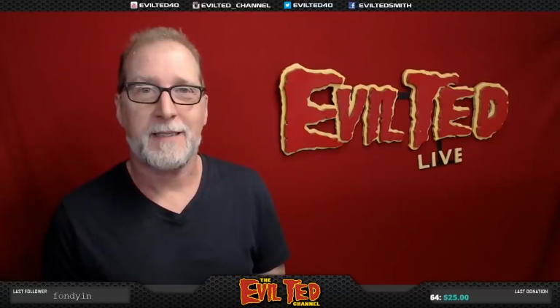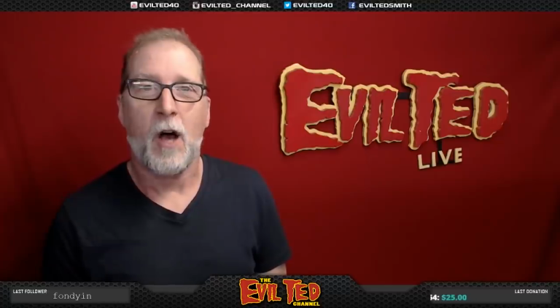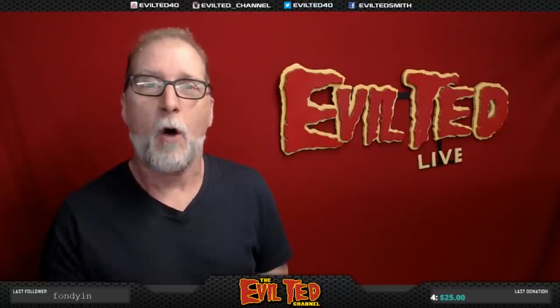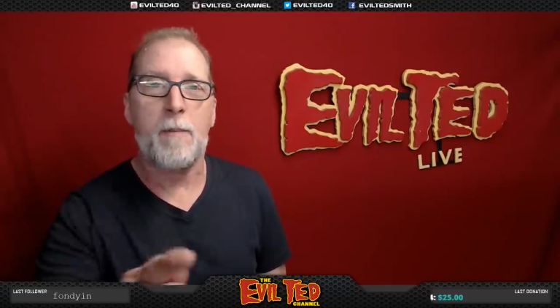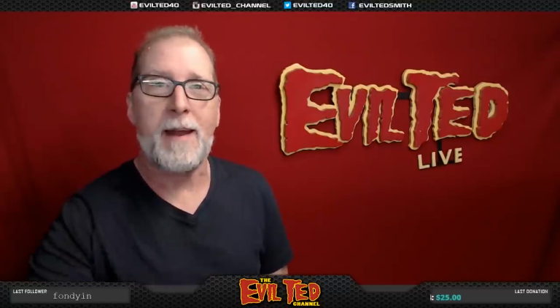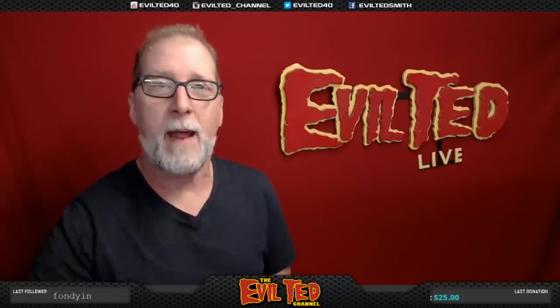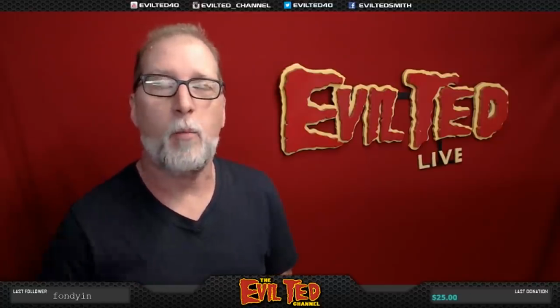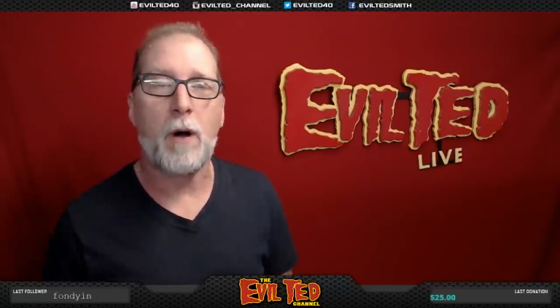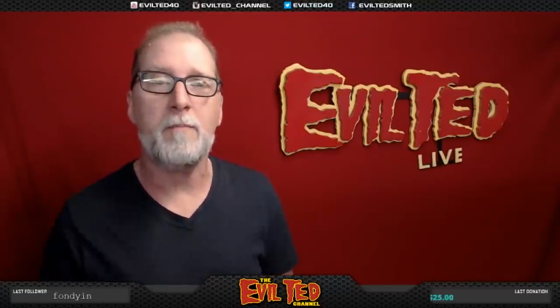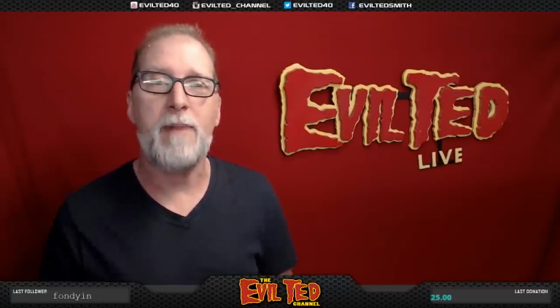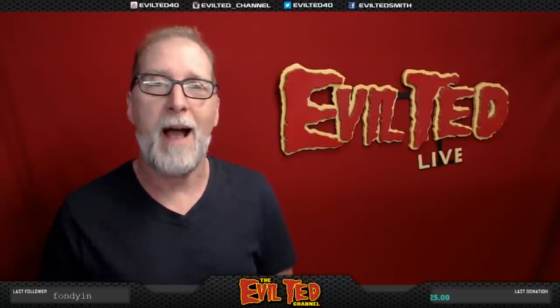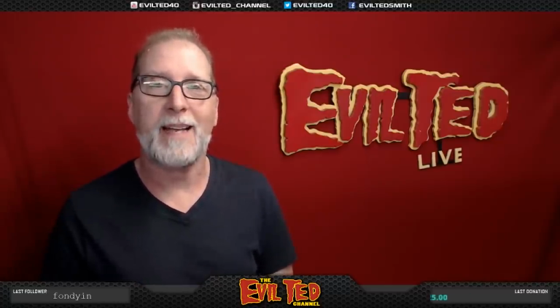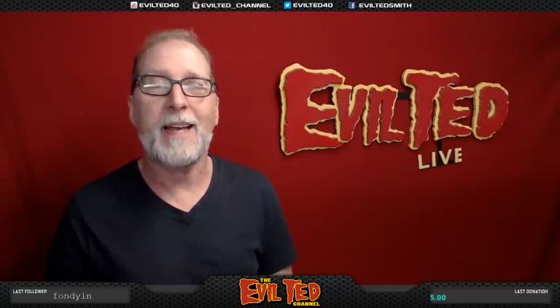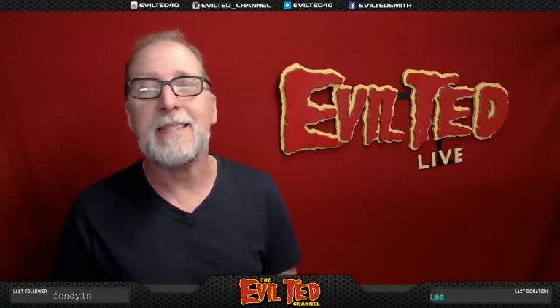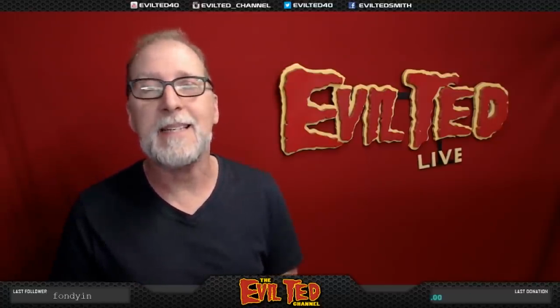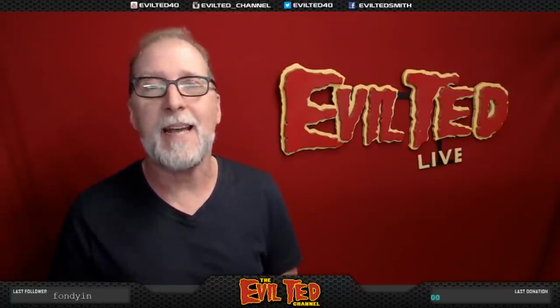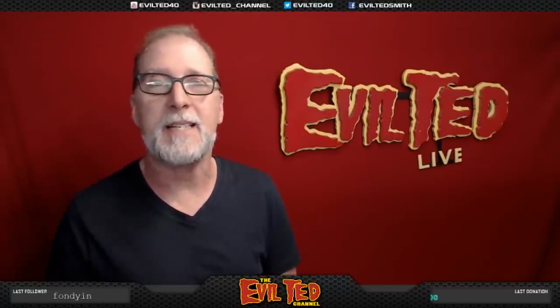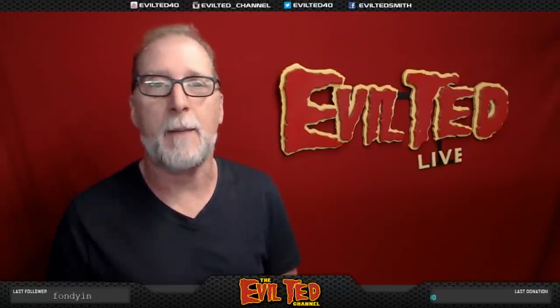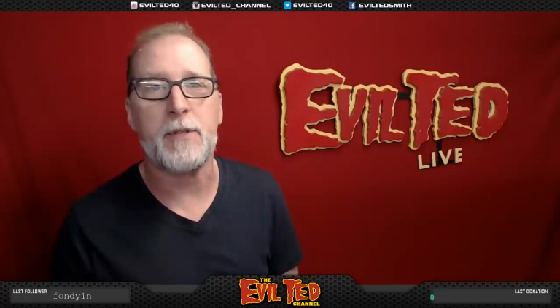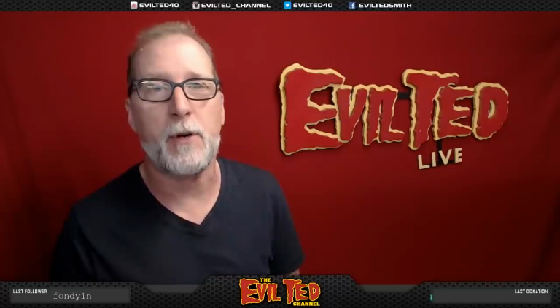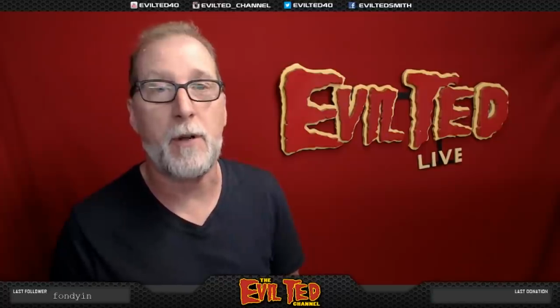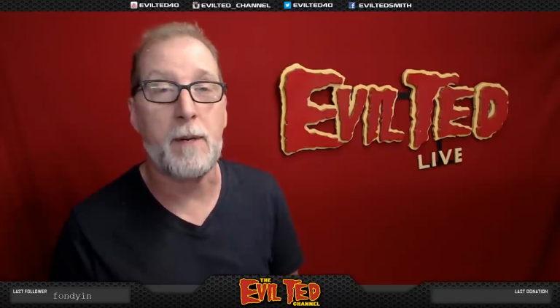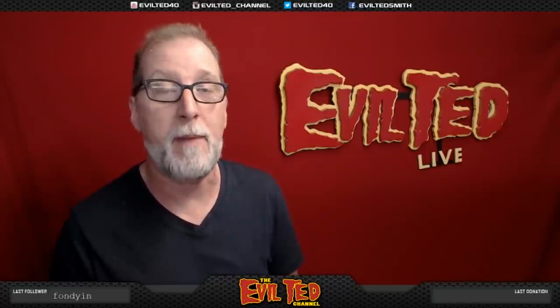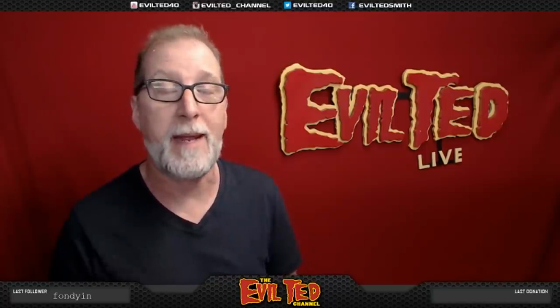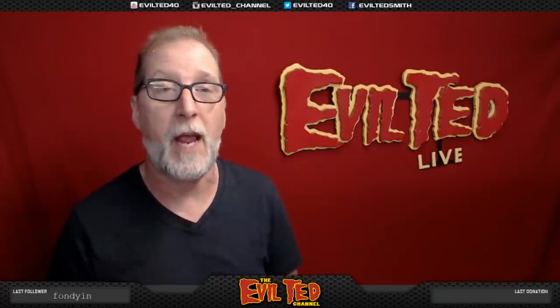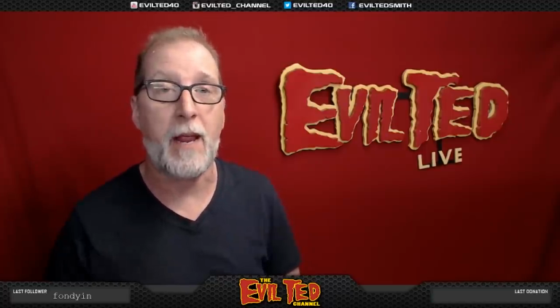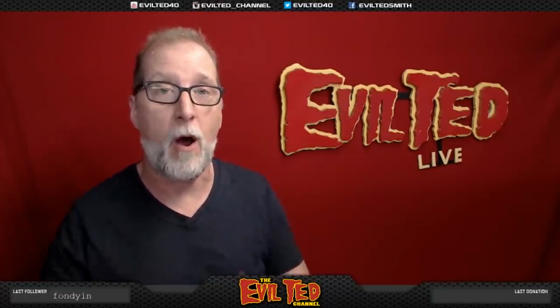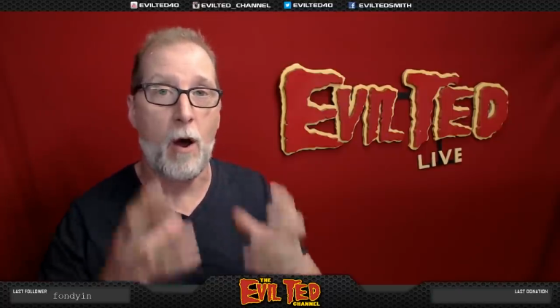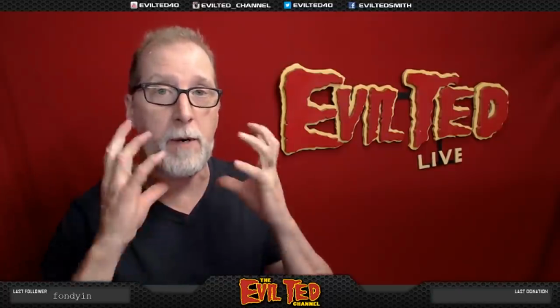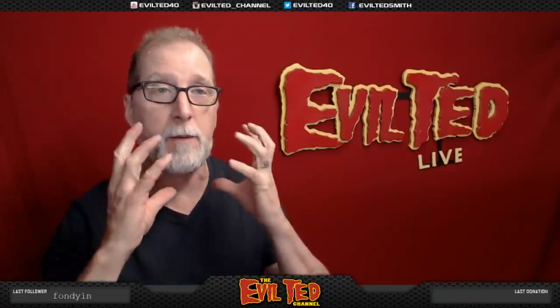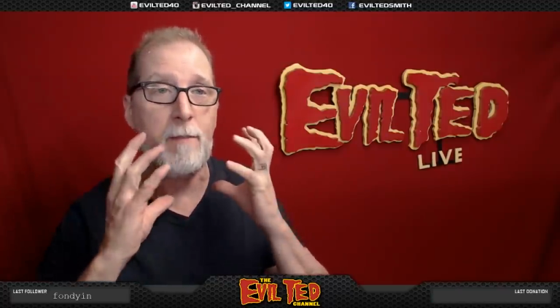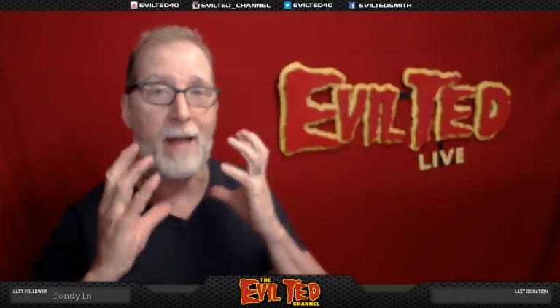Hello everybody and welcome back. In today's episode I'm gonna be making an armor mask.